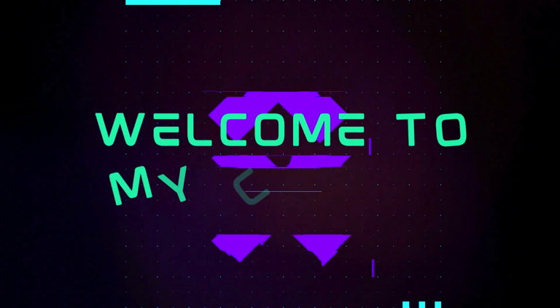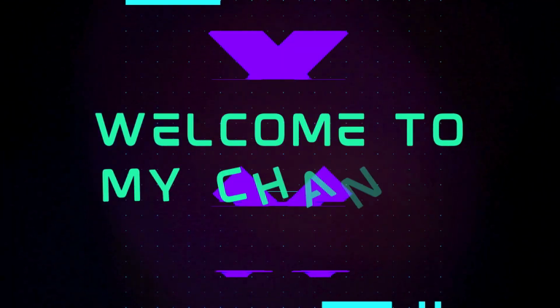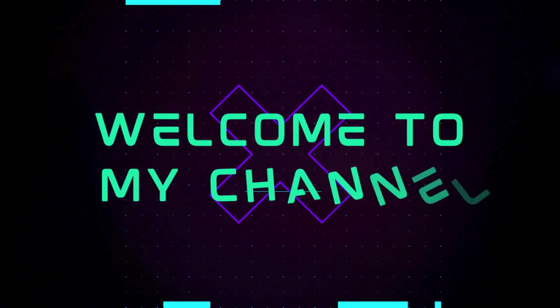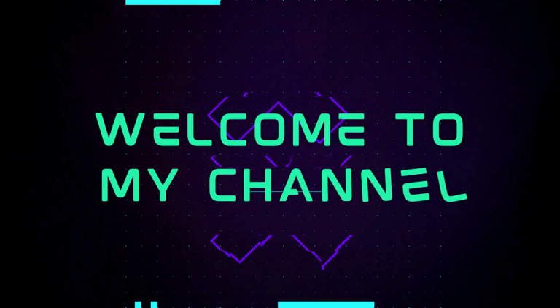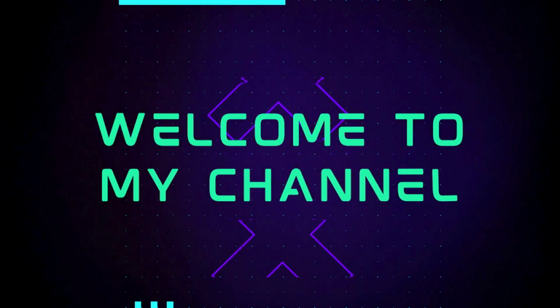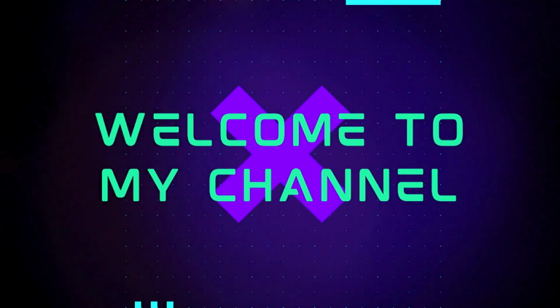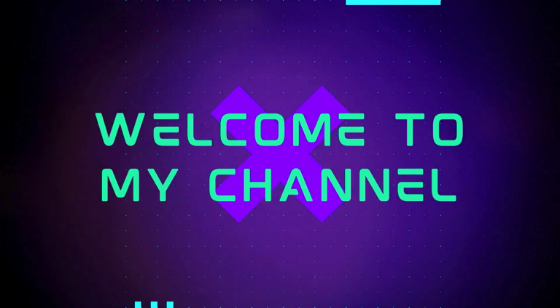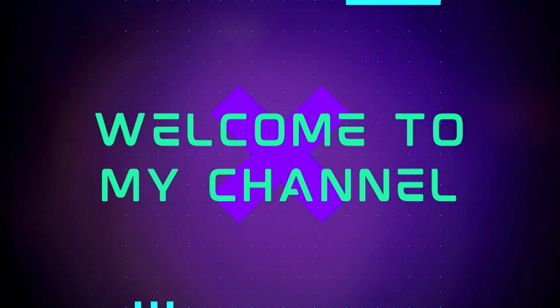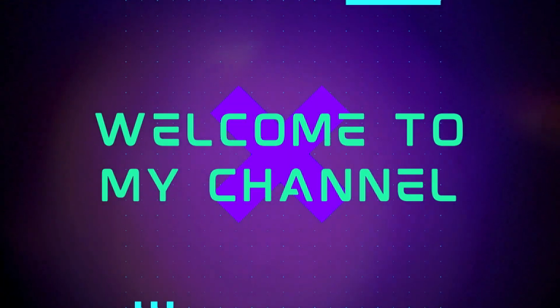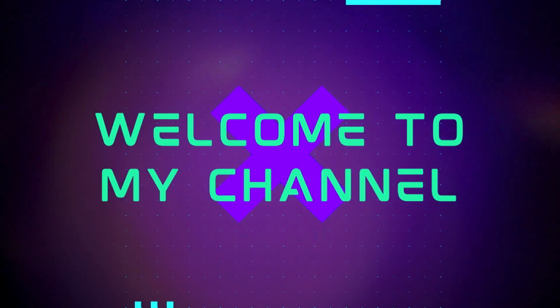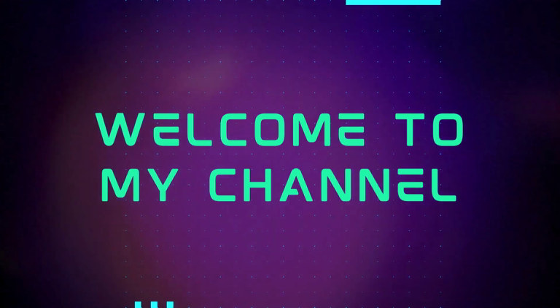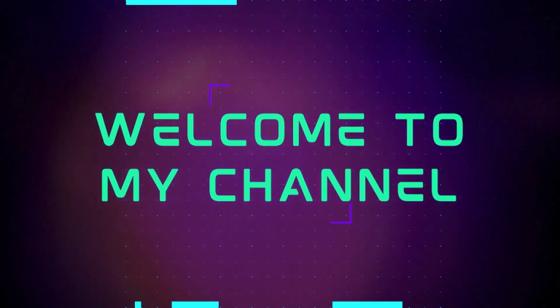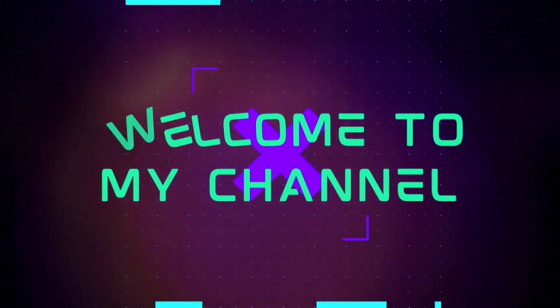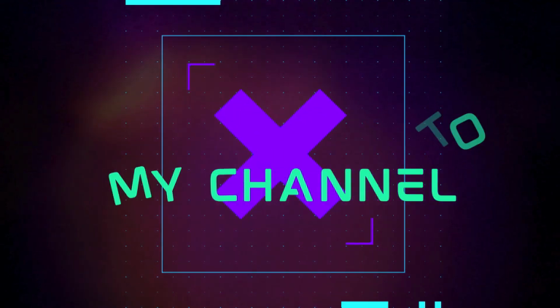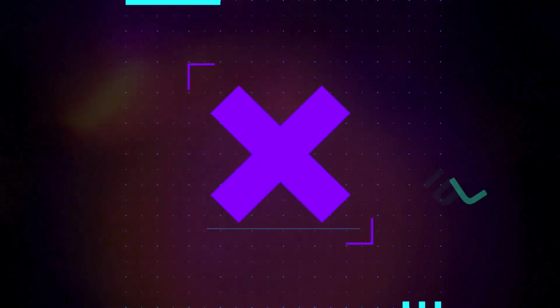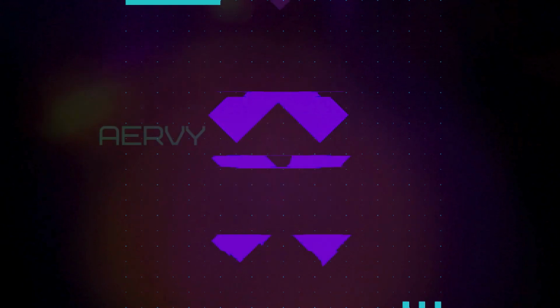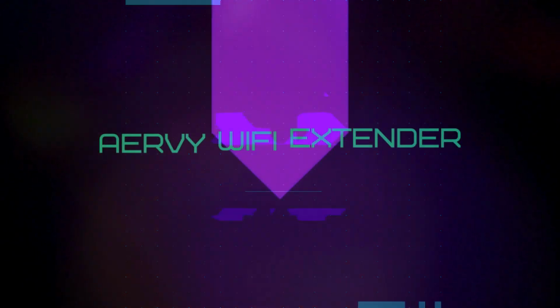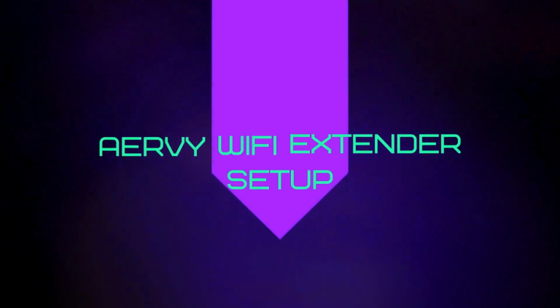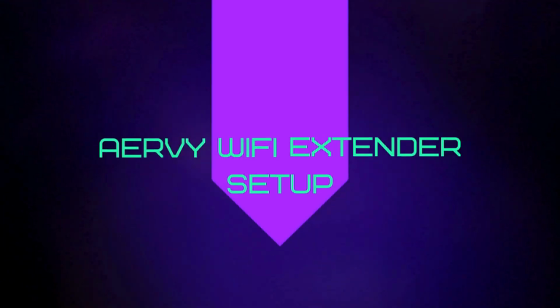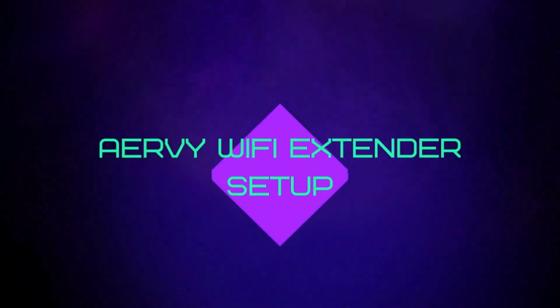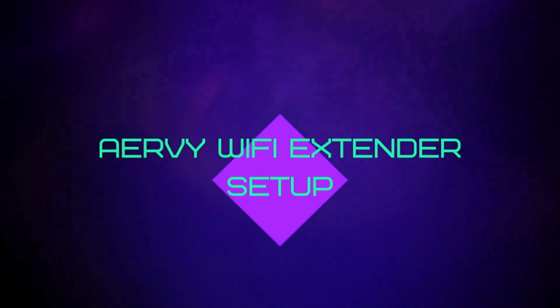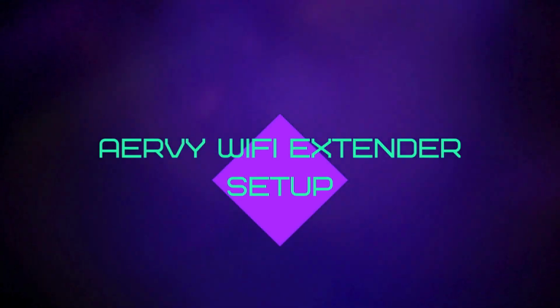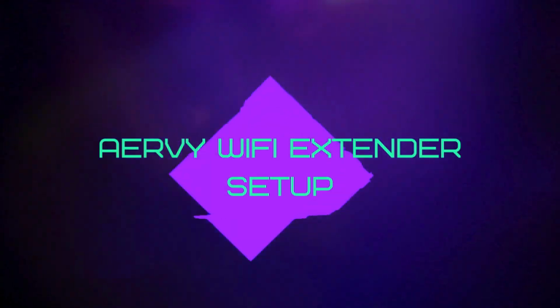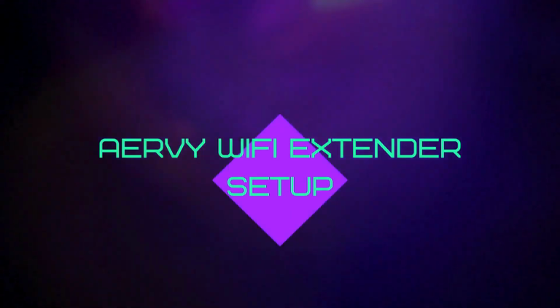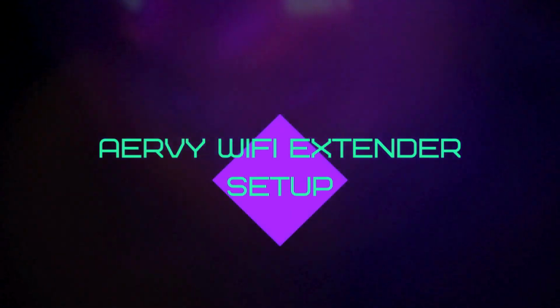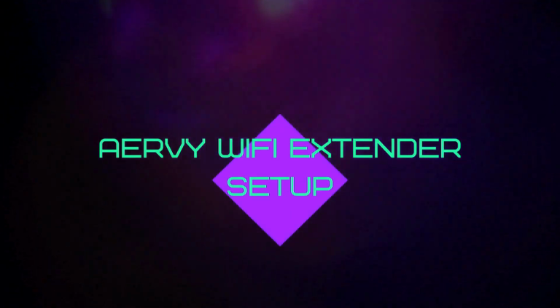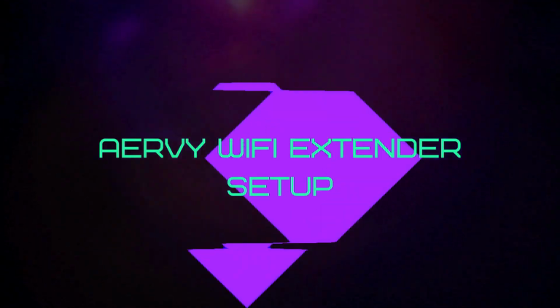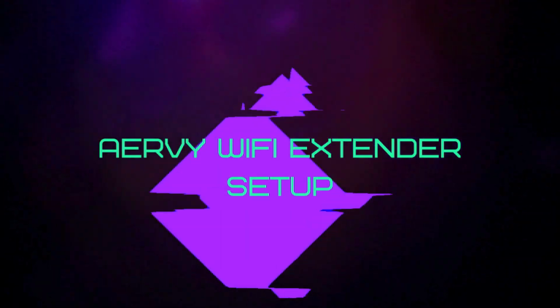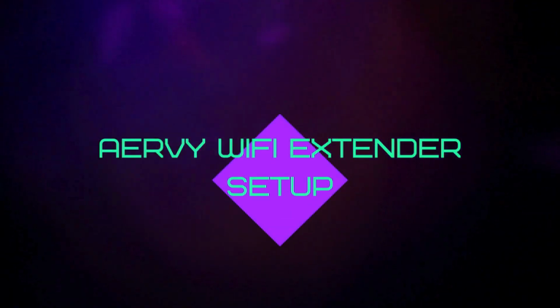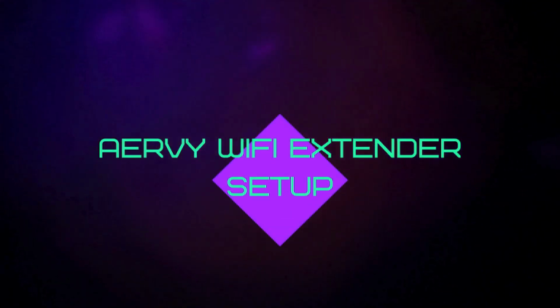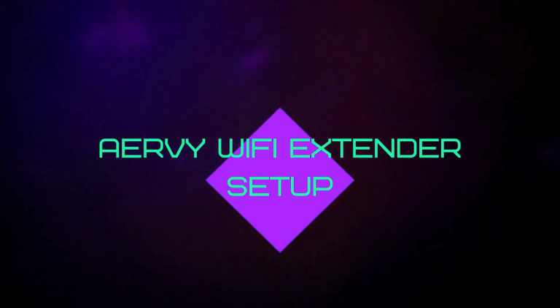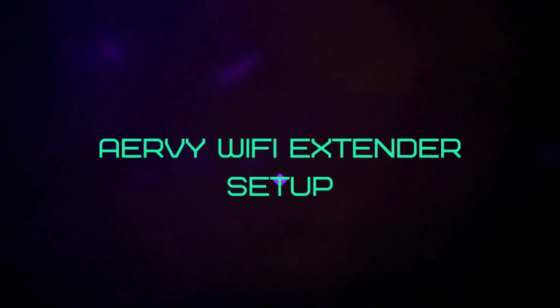Welcome to my channel. Airvee Wi-Fi Extender Setup.